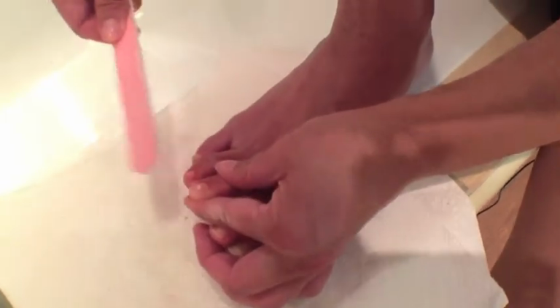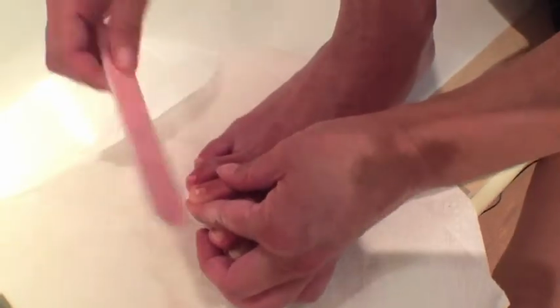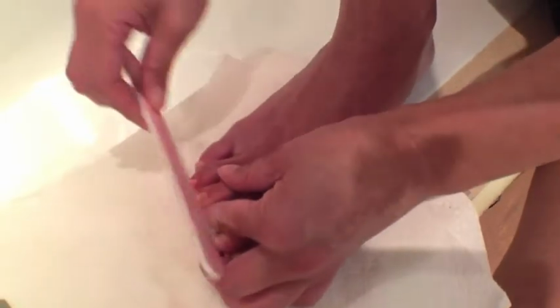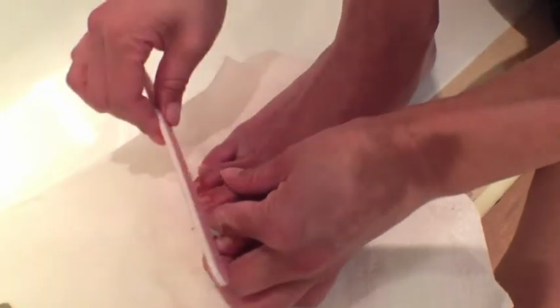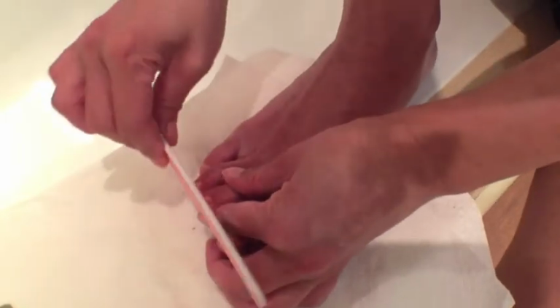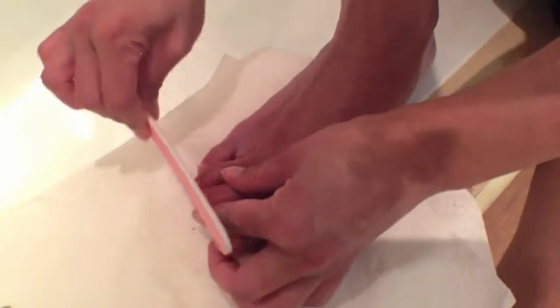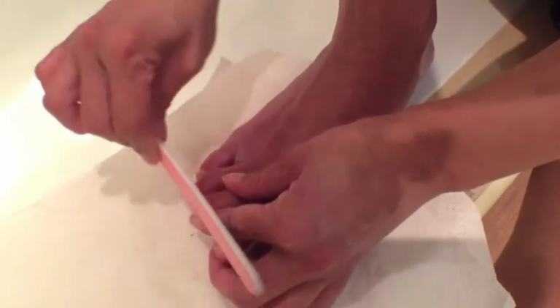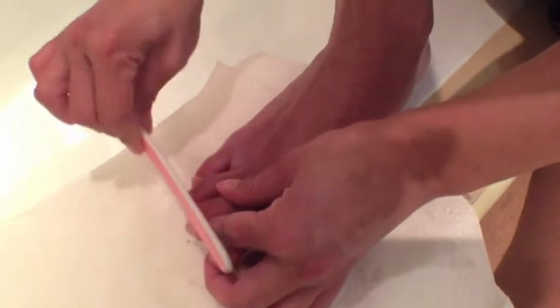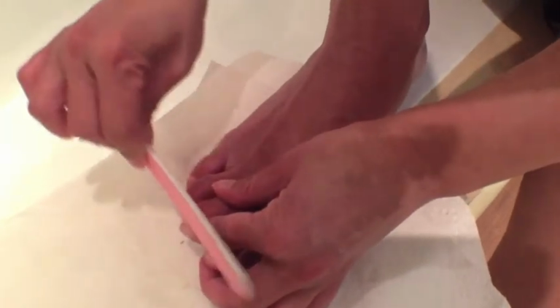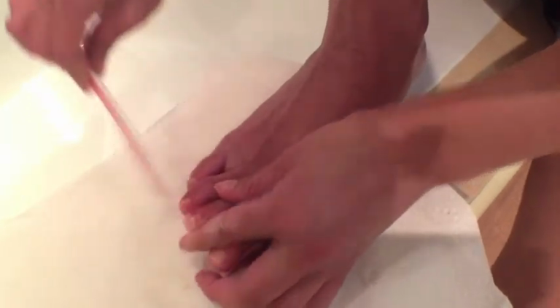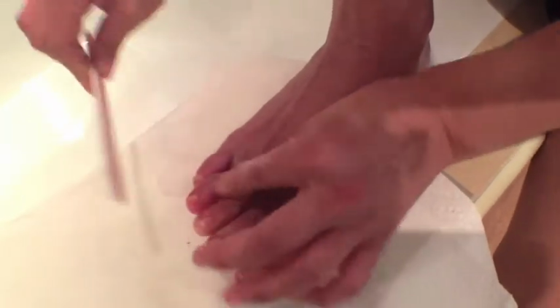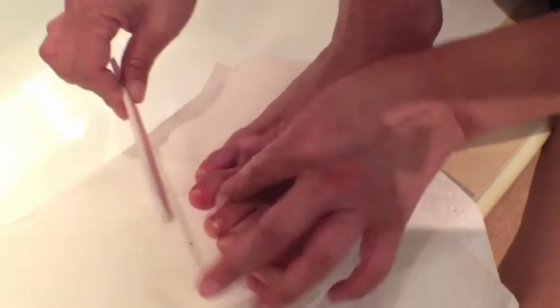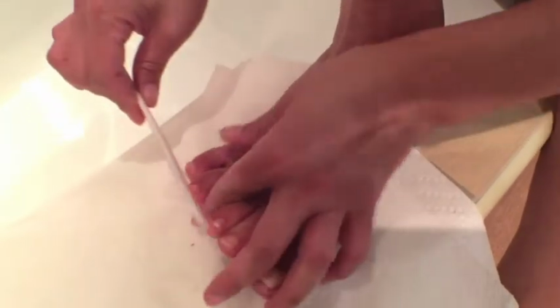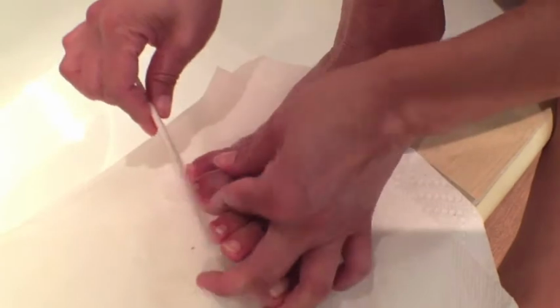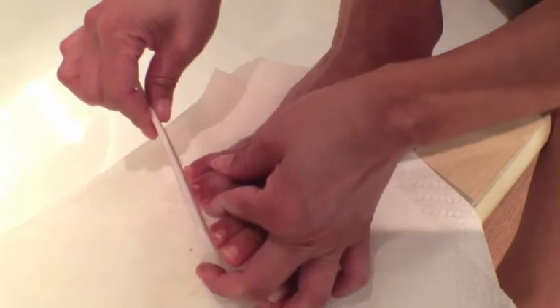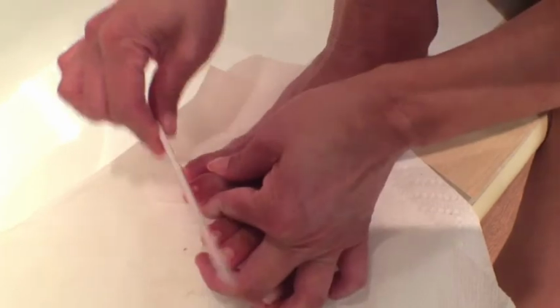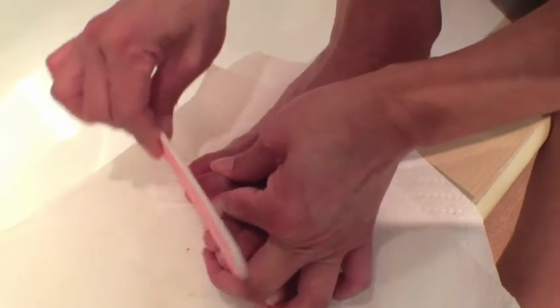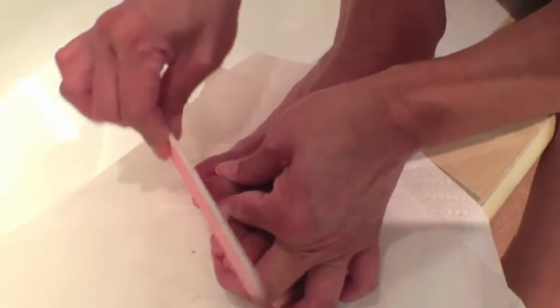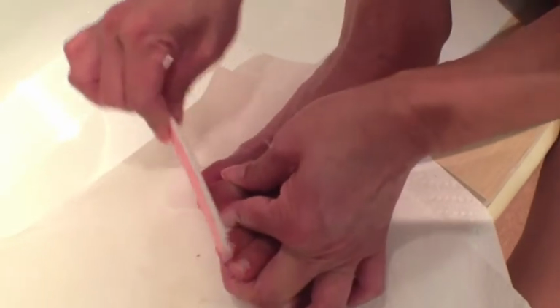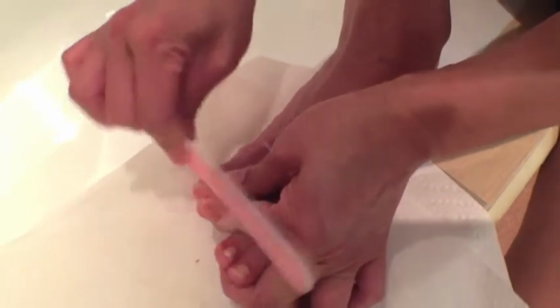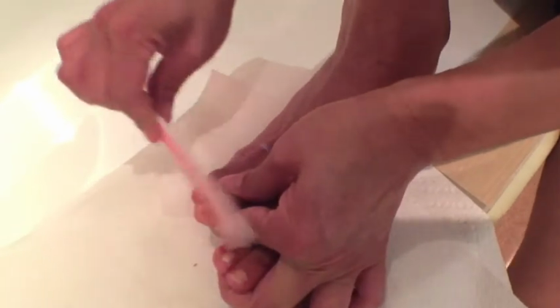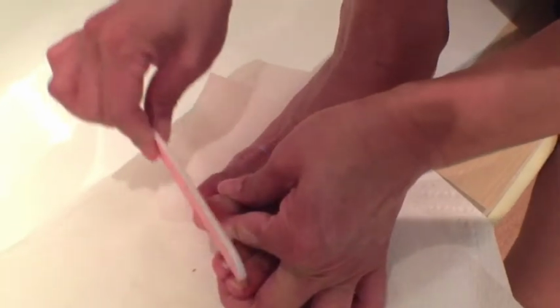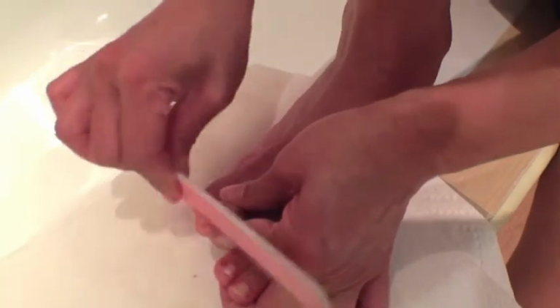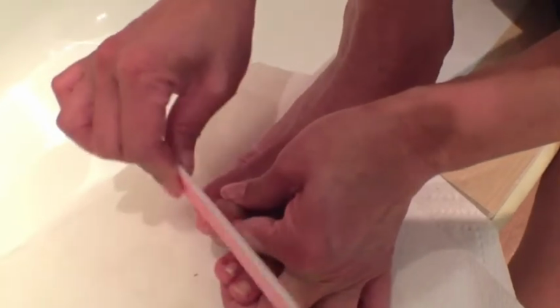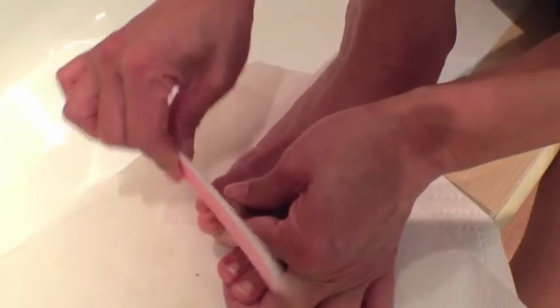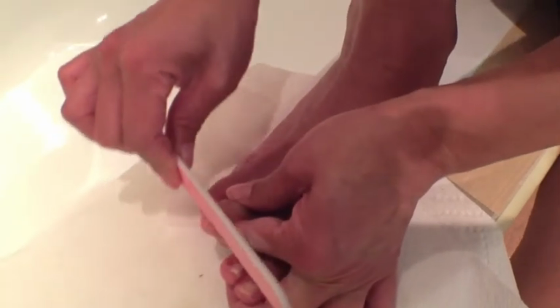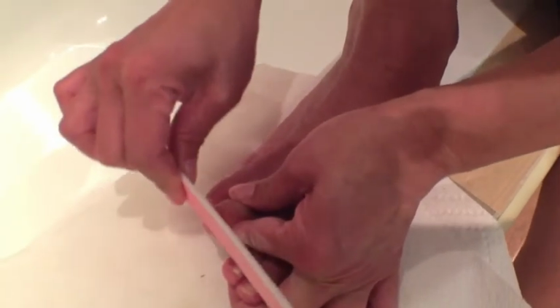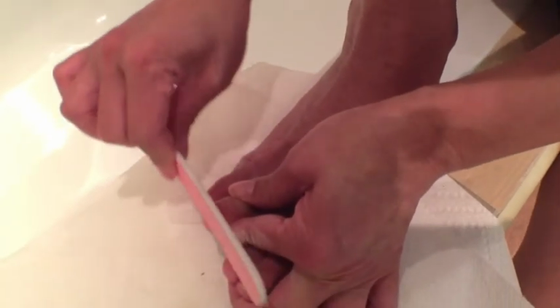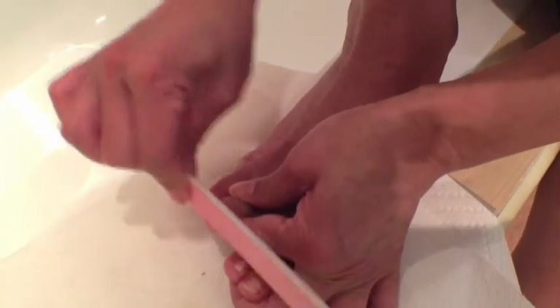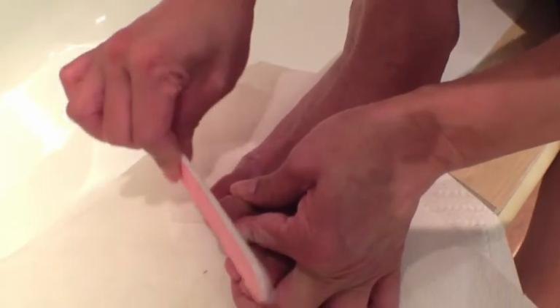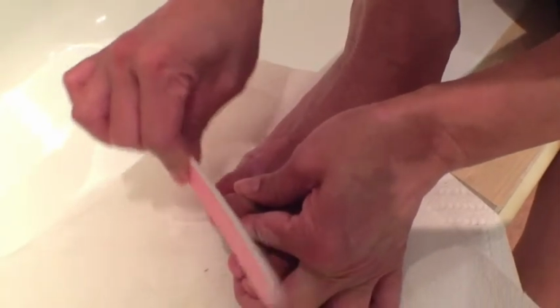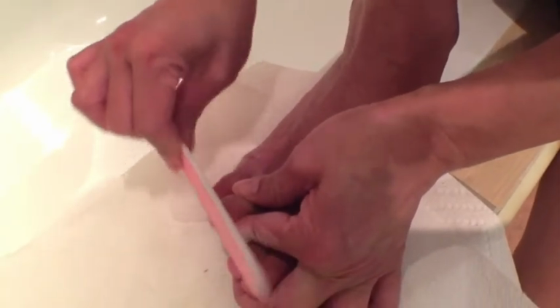They've had polish on for eight weeks. That's a lot. That's a lot to ask of your nails.